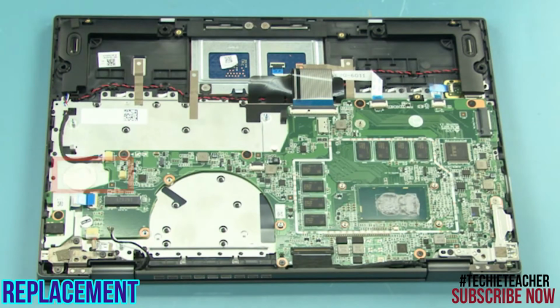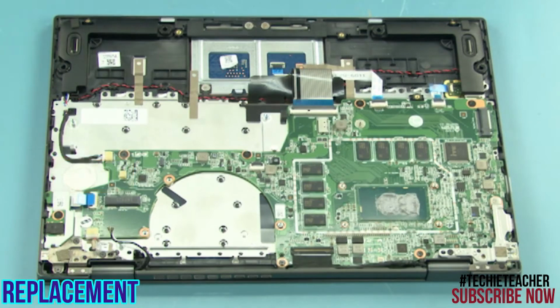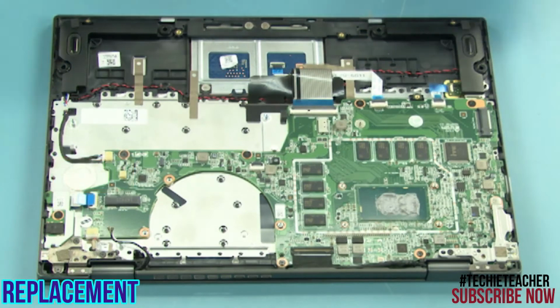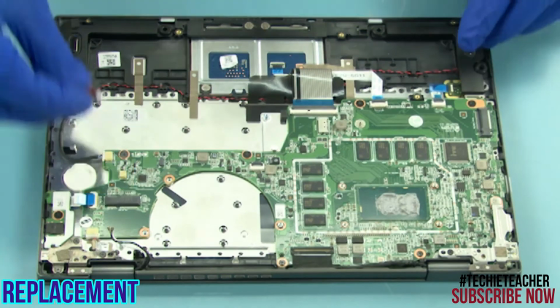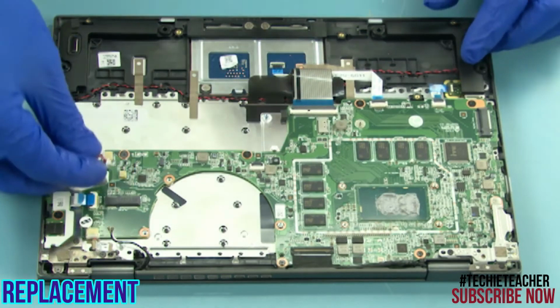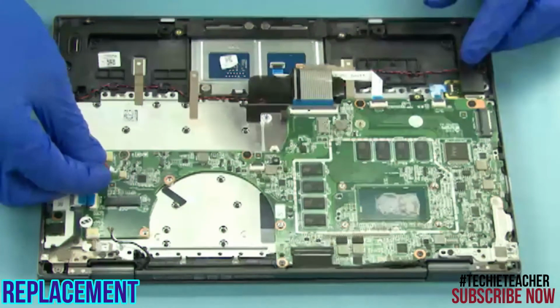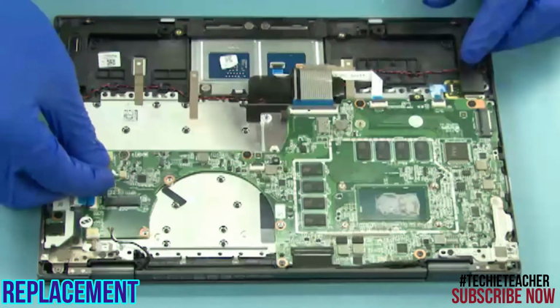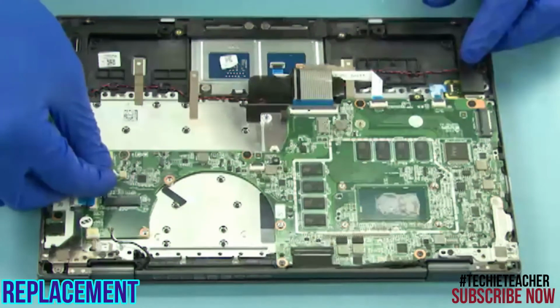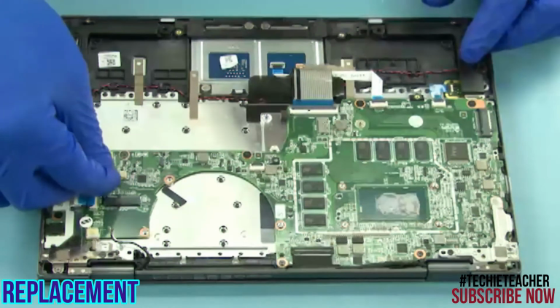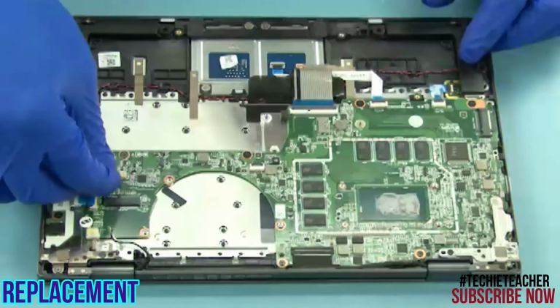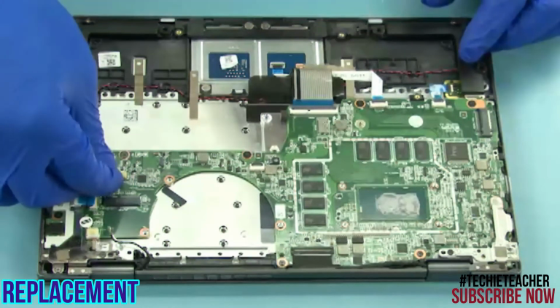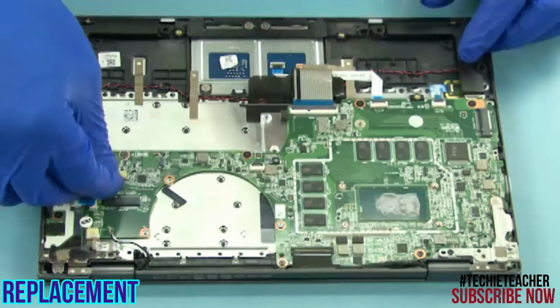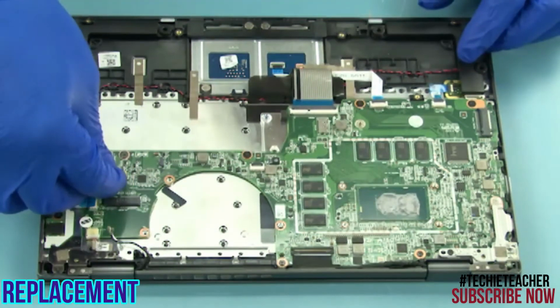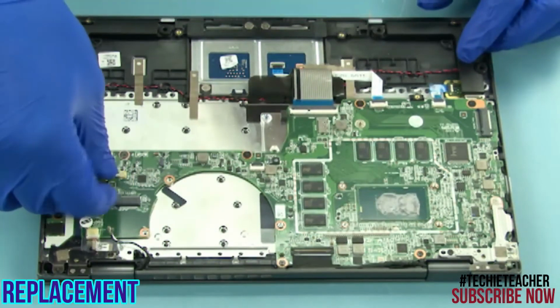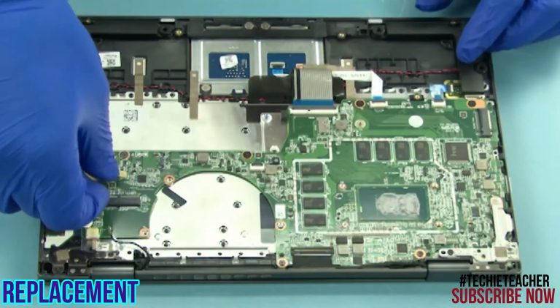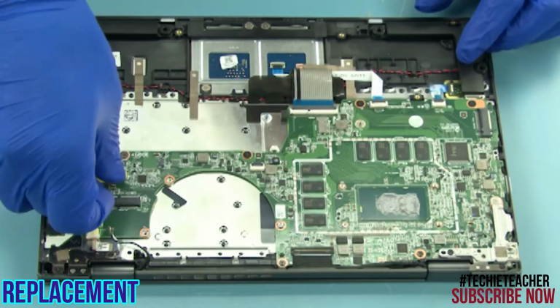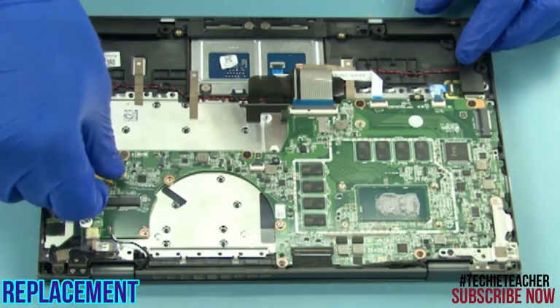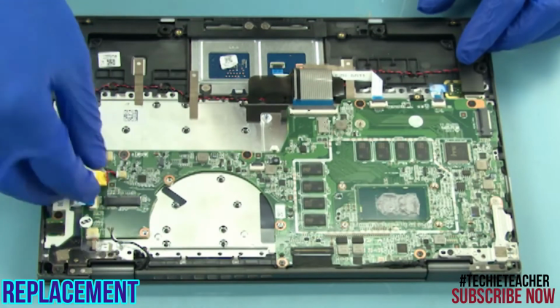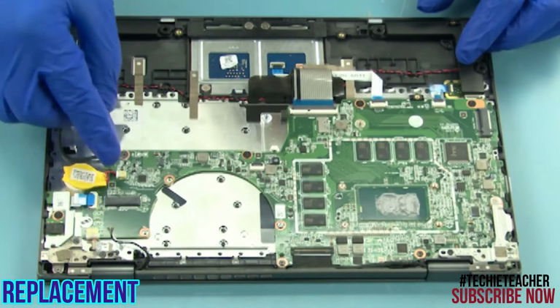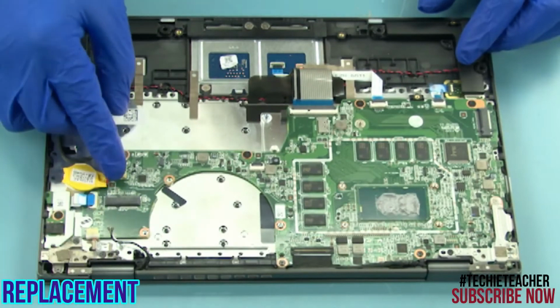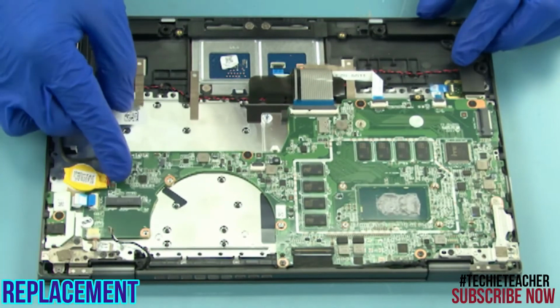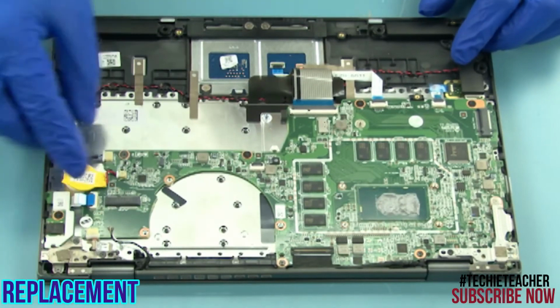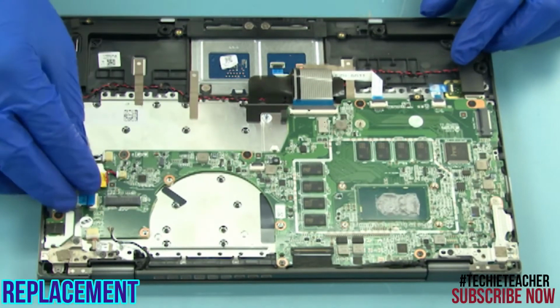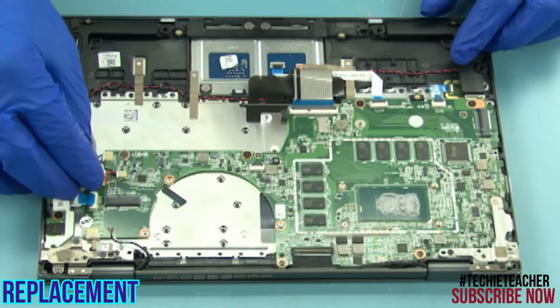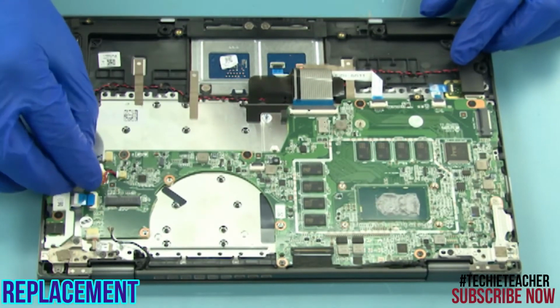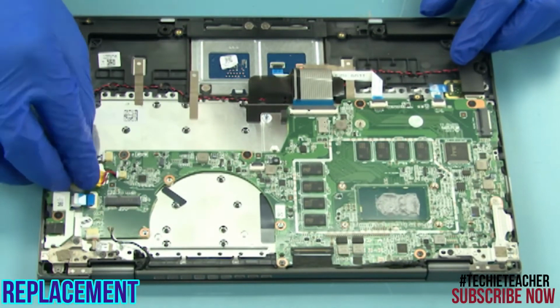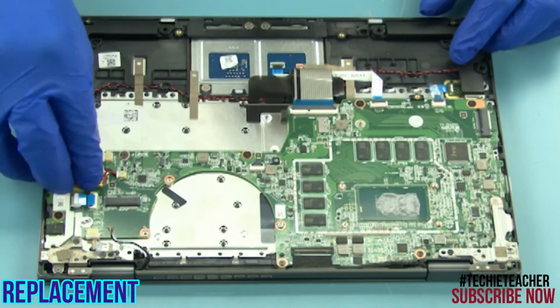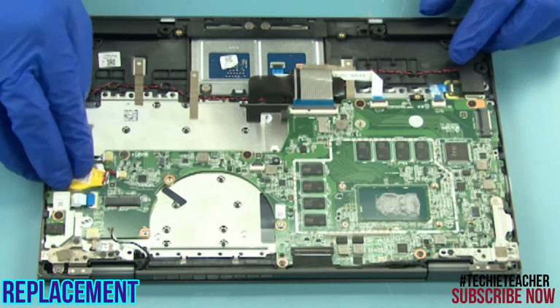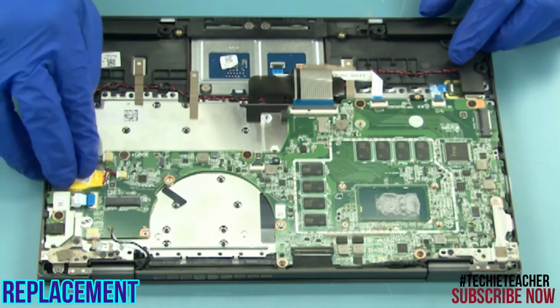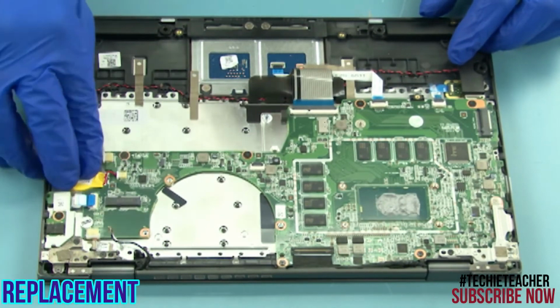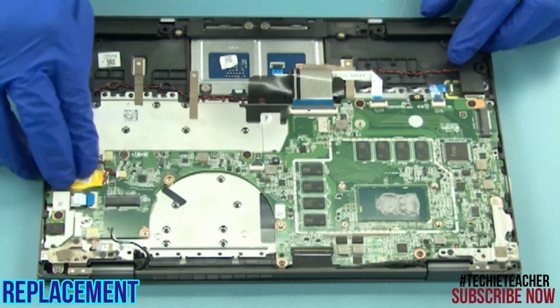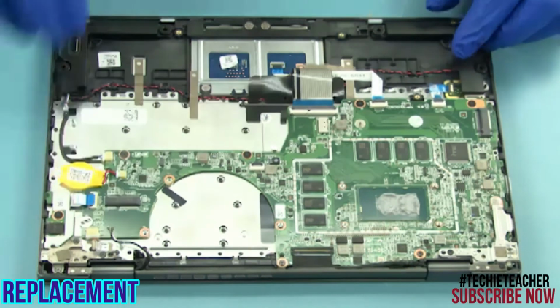Connect the battery. Tape the battery to the chassis.